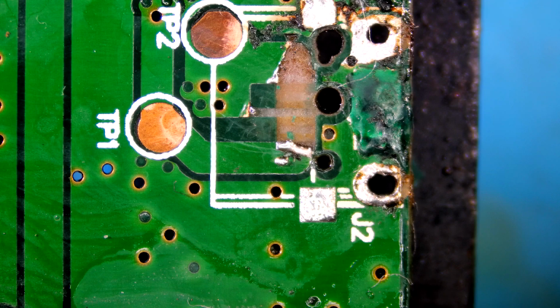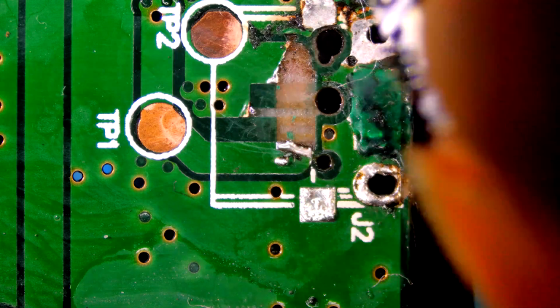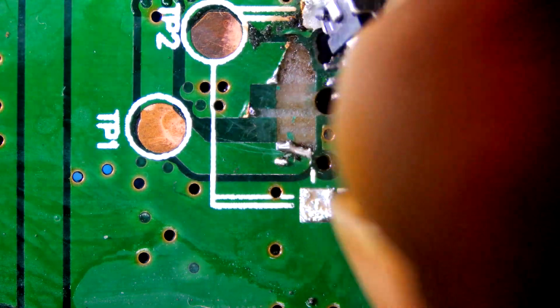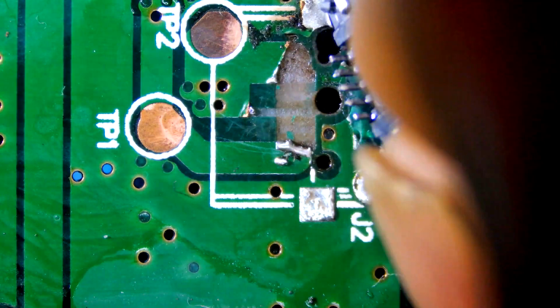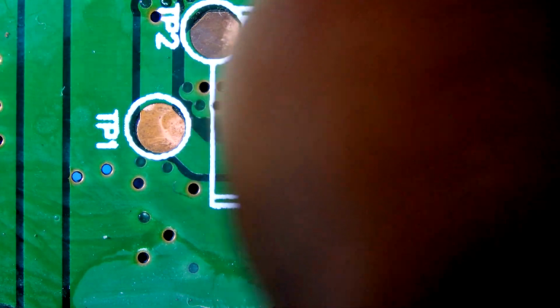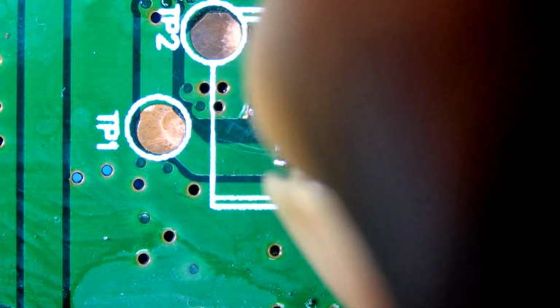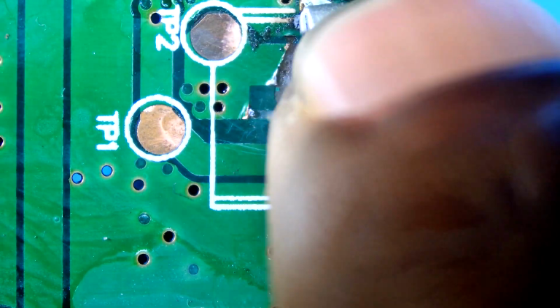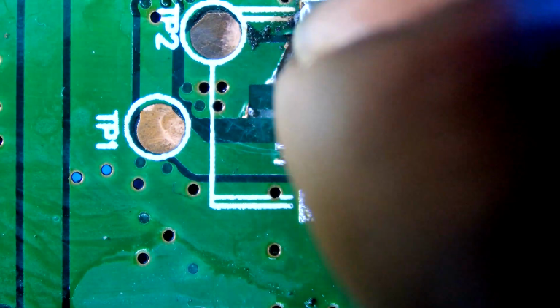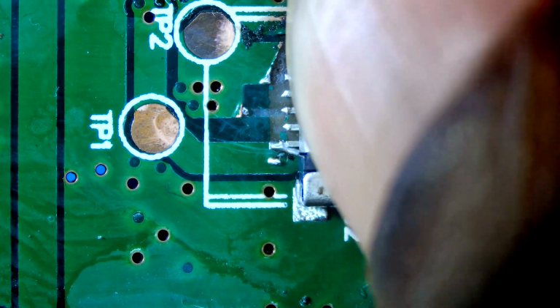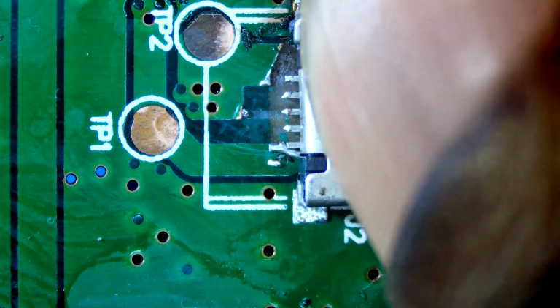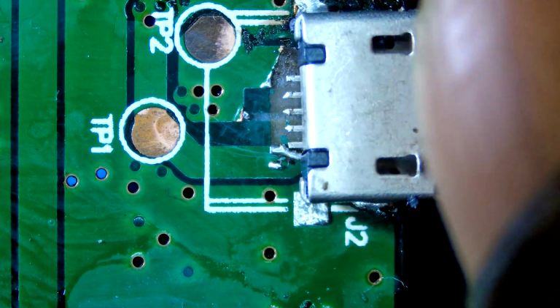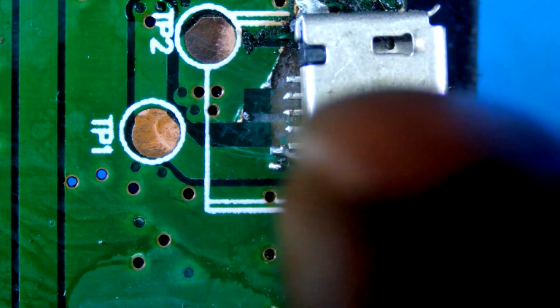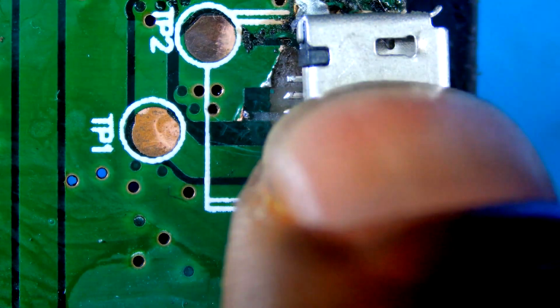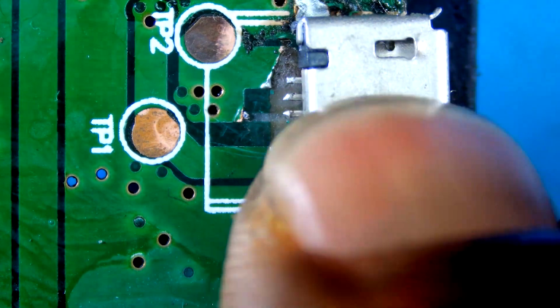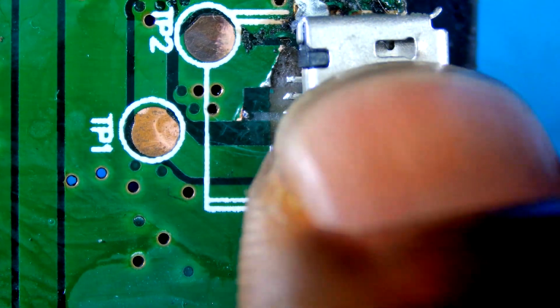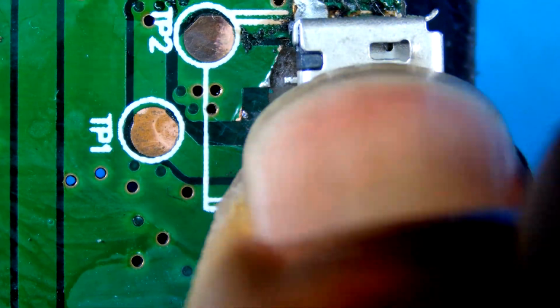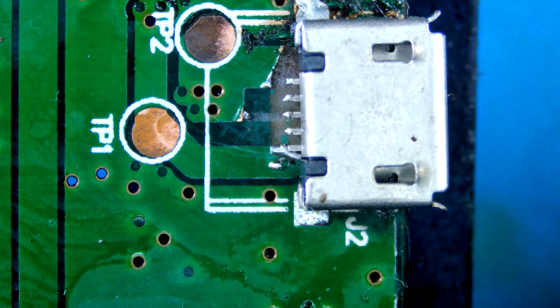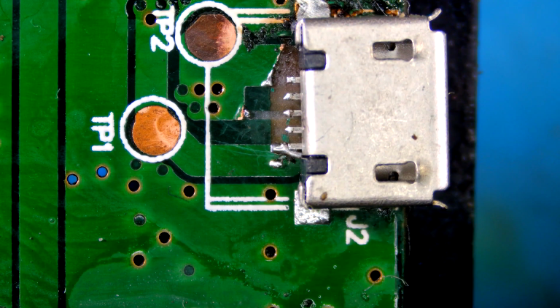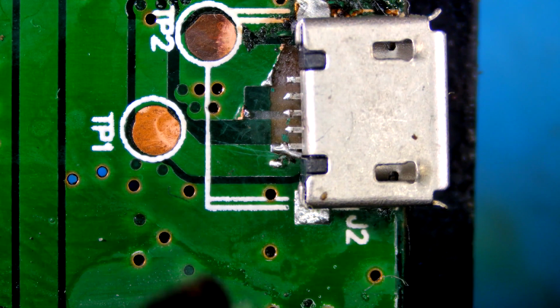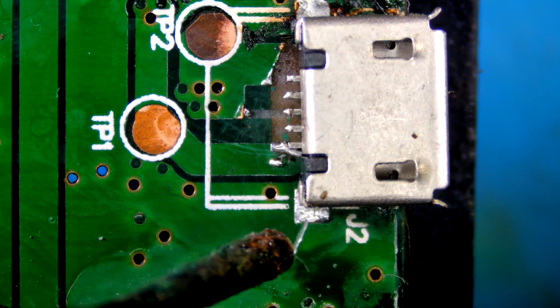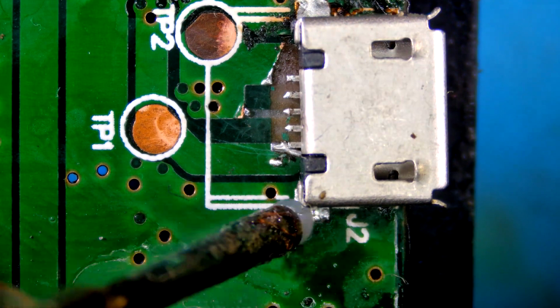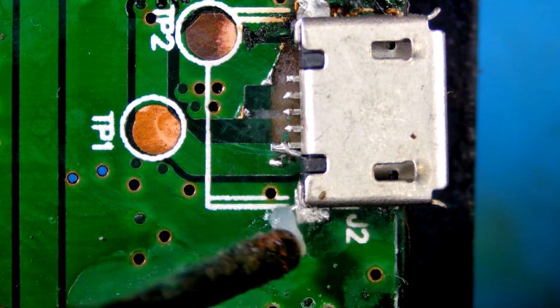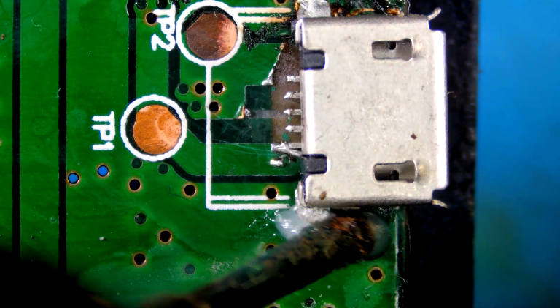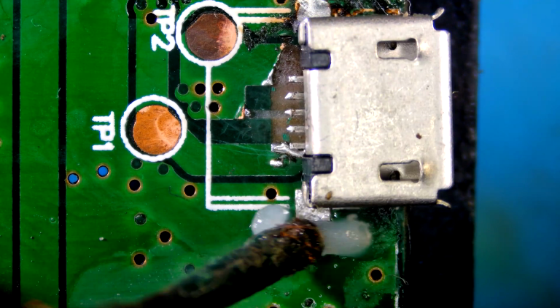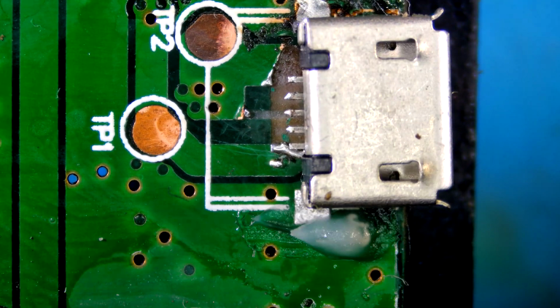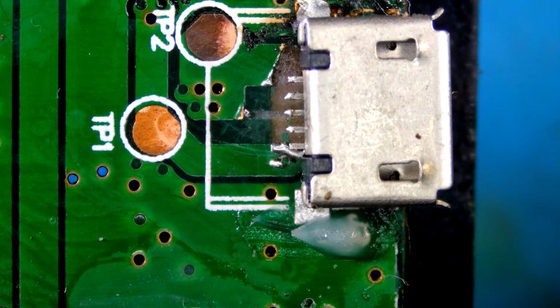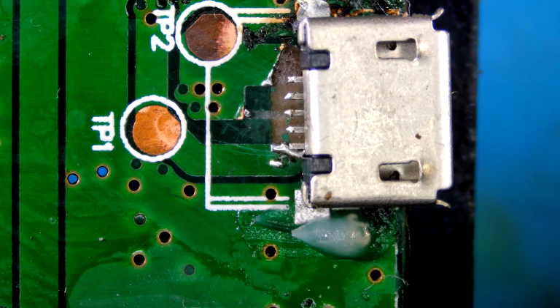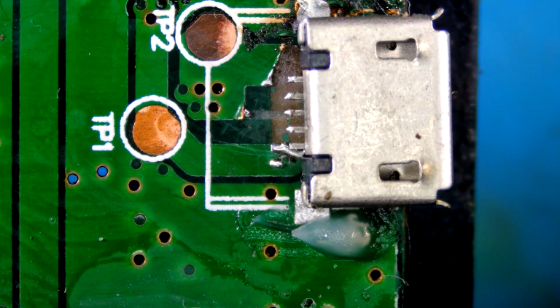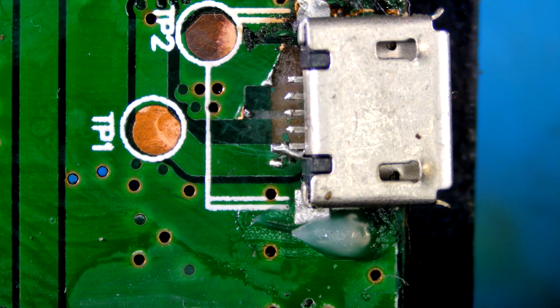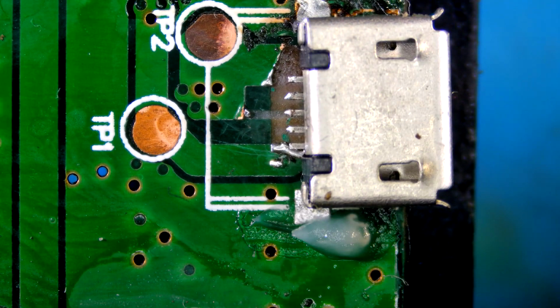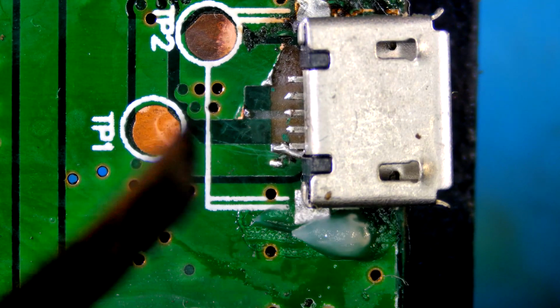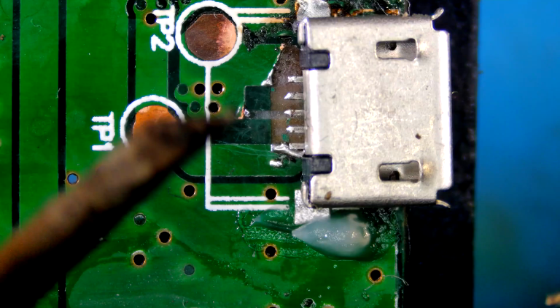Hi guys, welcome to my channel. Today I am re-soldering a micro USB-B type connector.